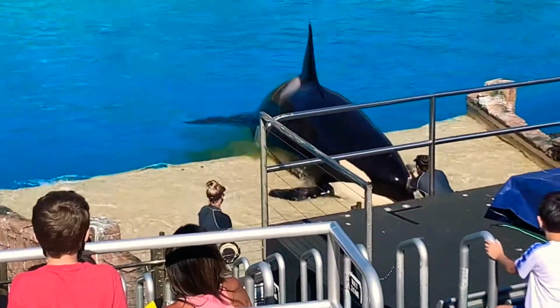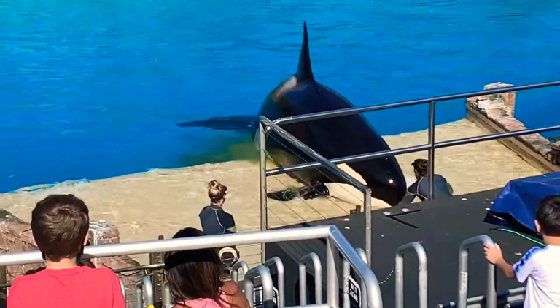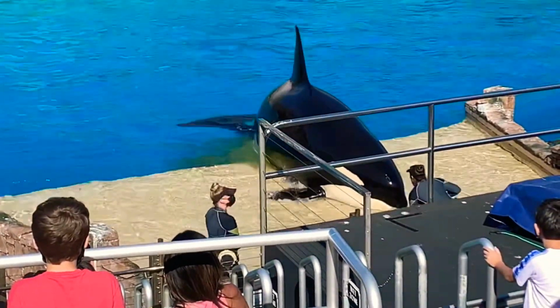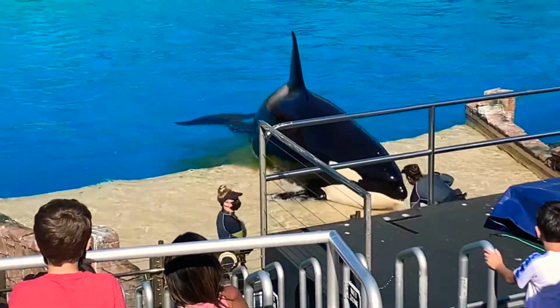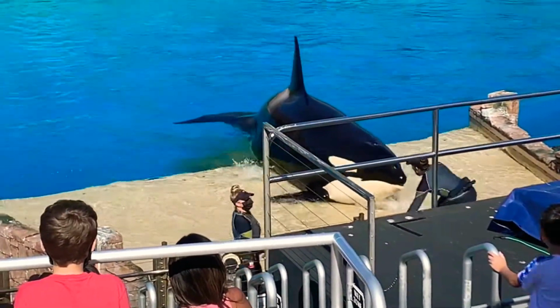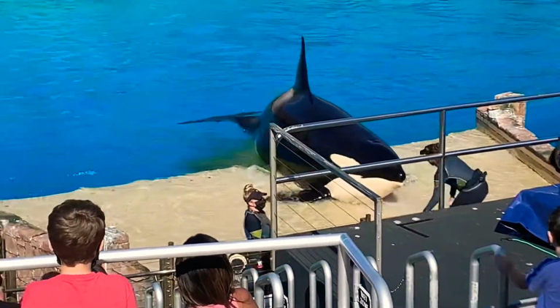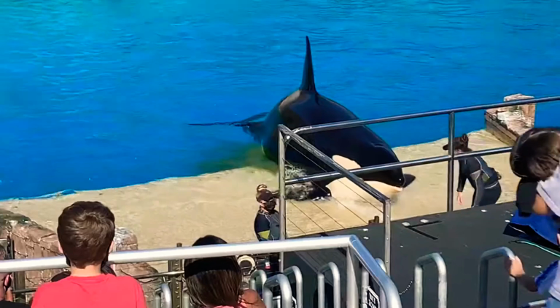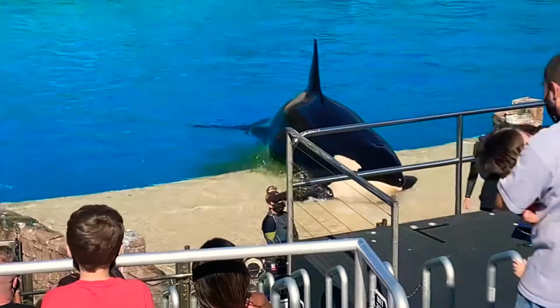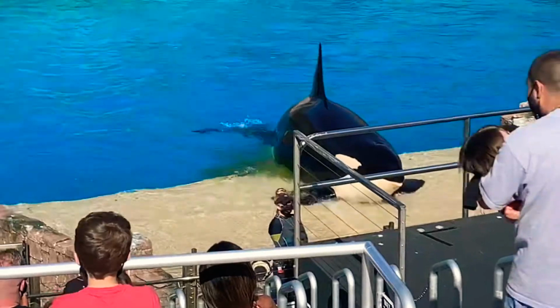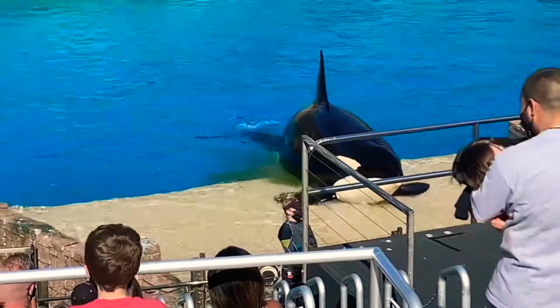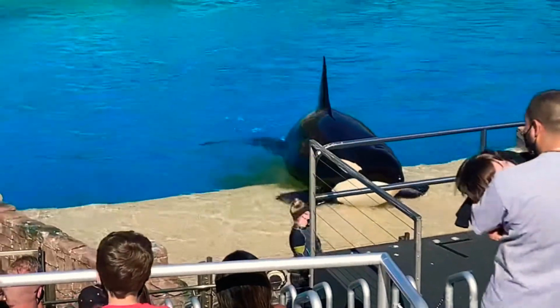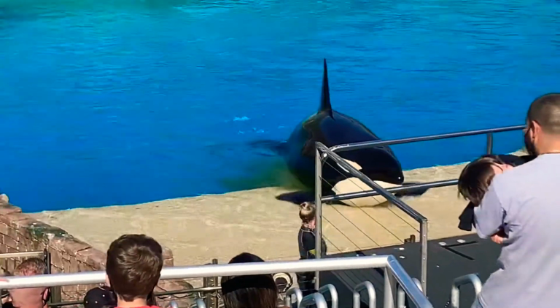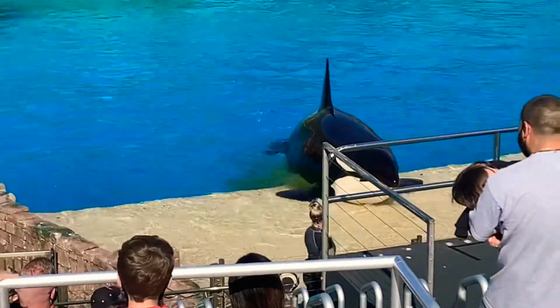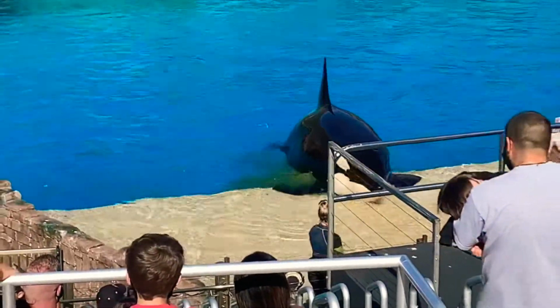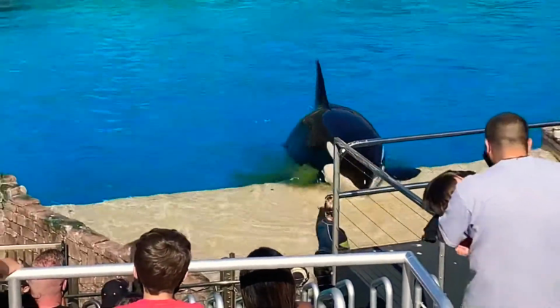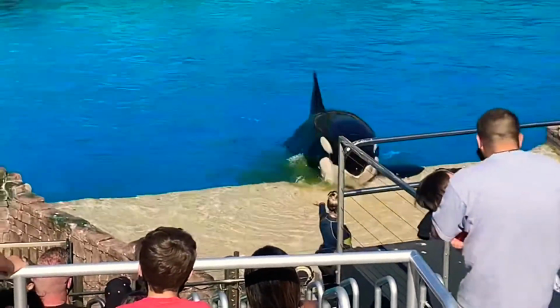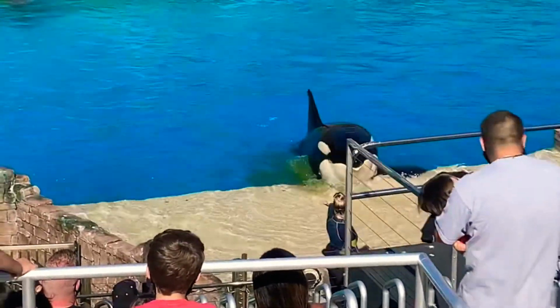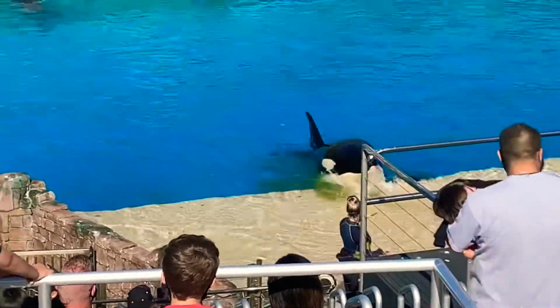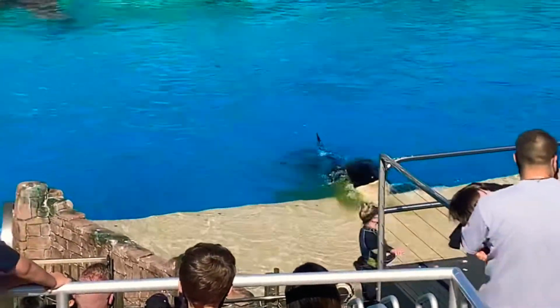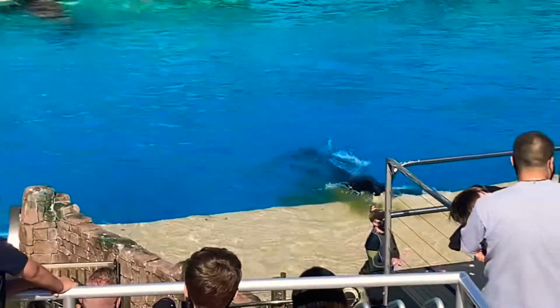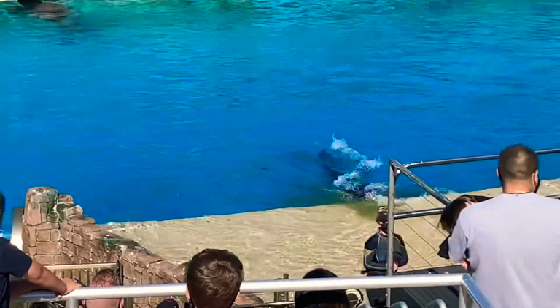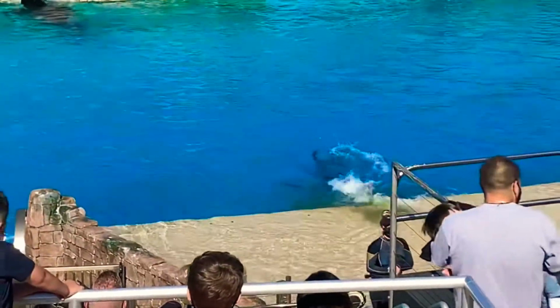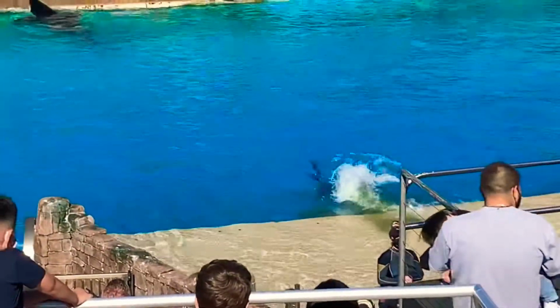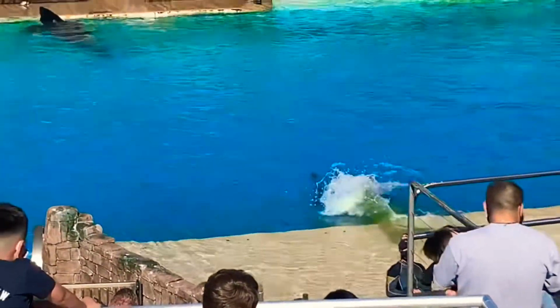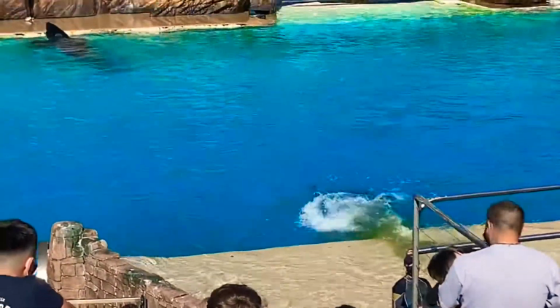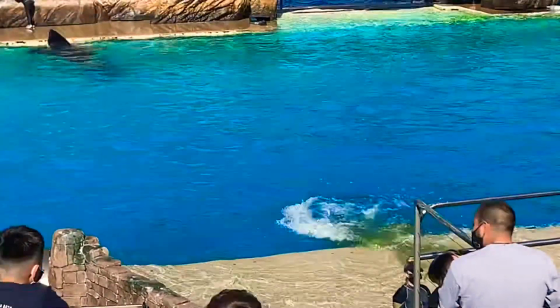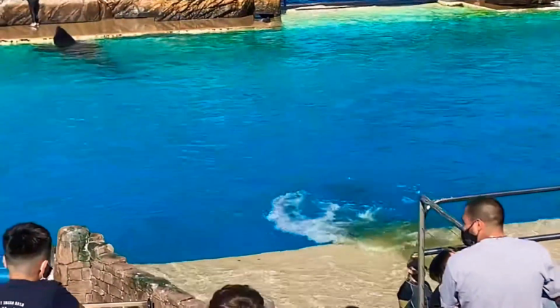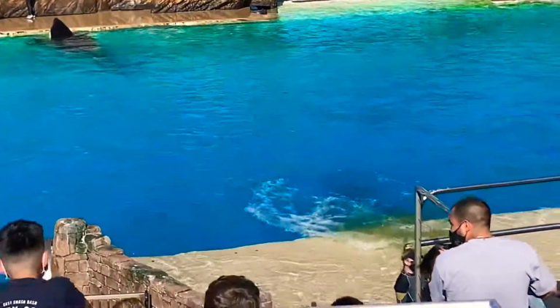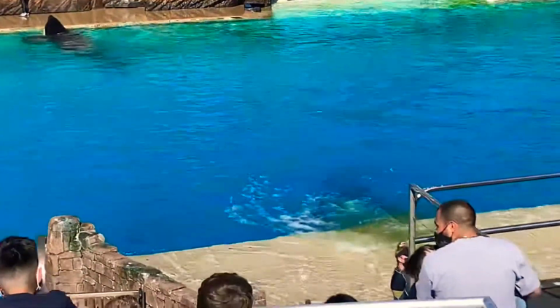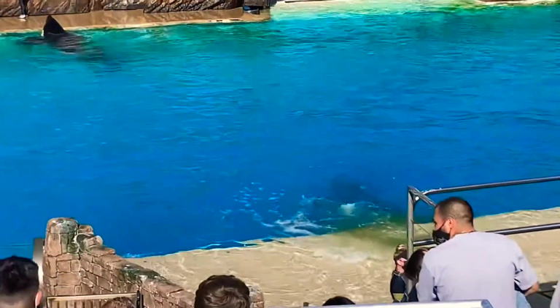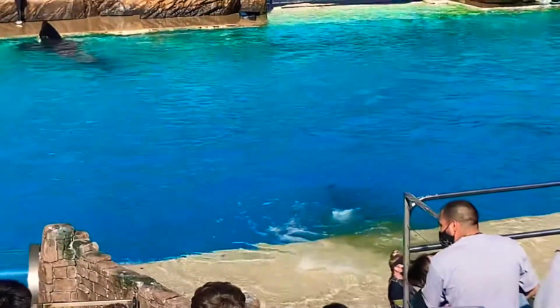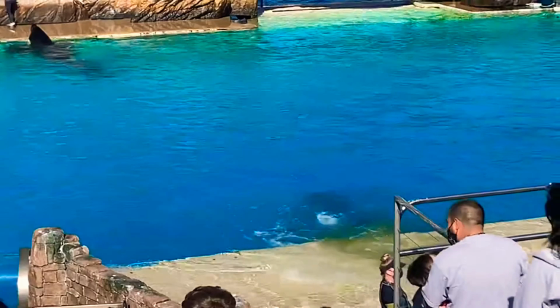Killer whales really are a natural wonder, and Corky here is going to help me show you some of their visible characteristics.